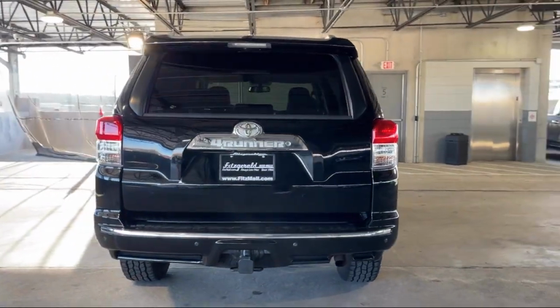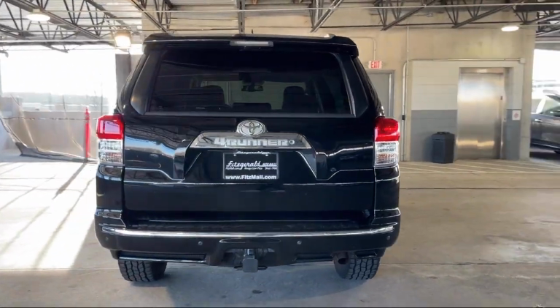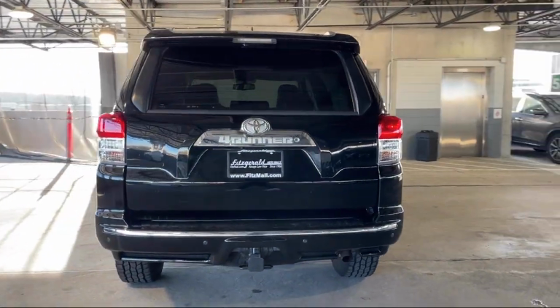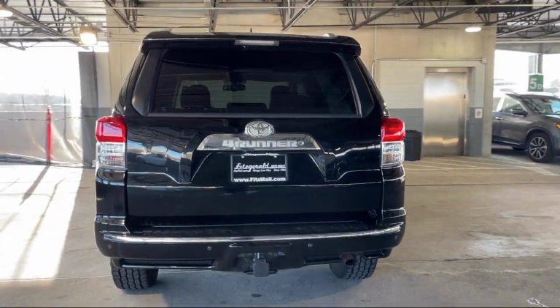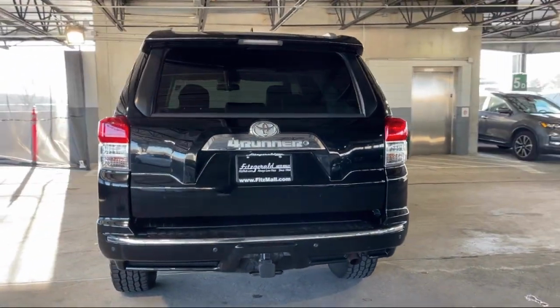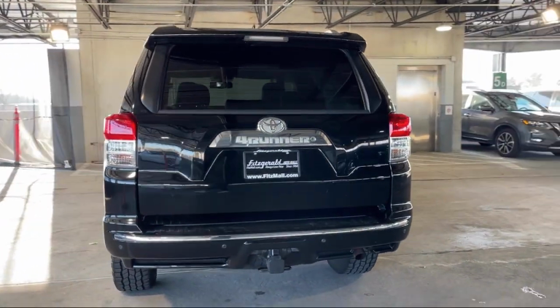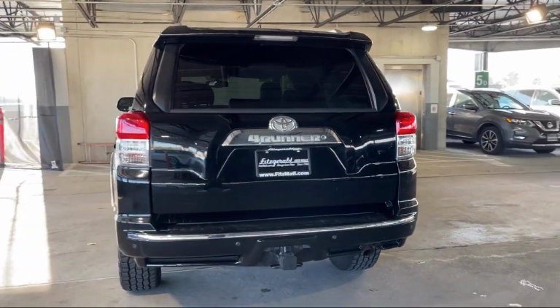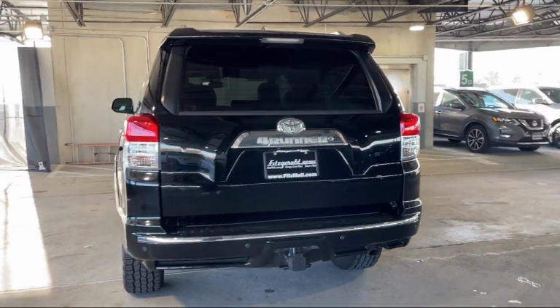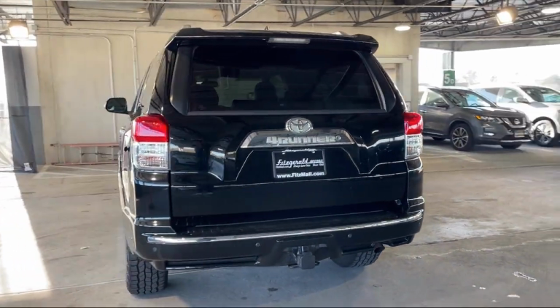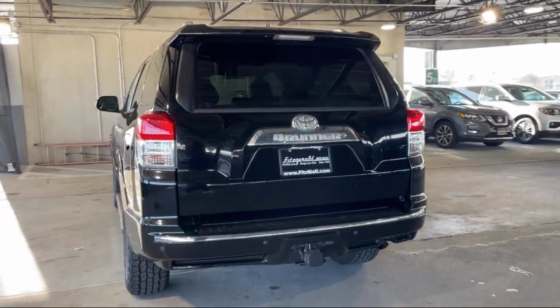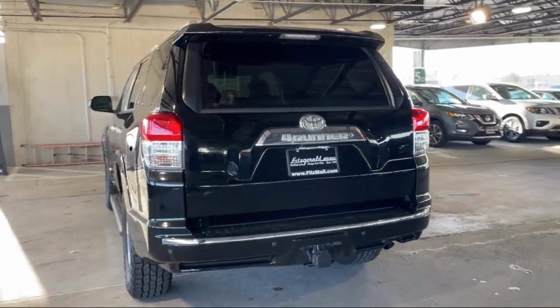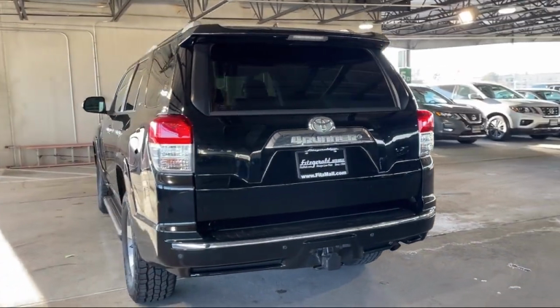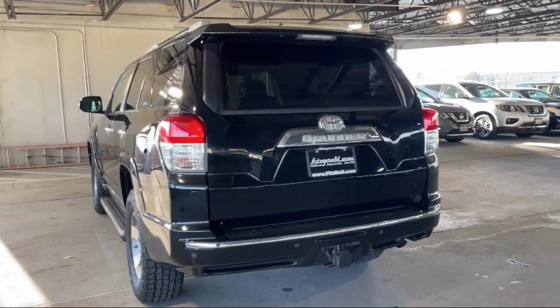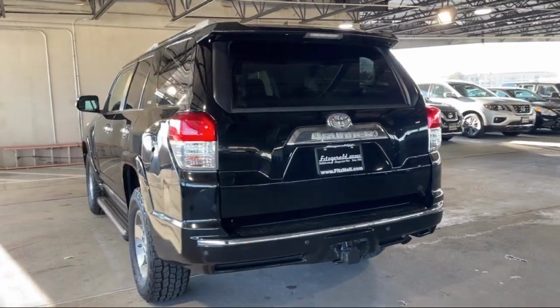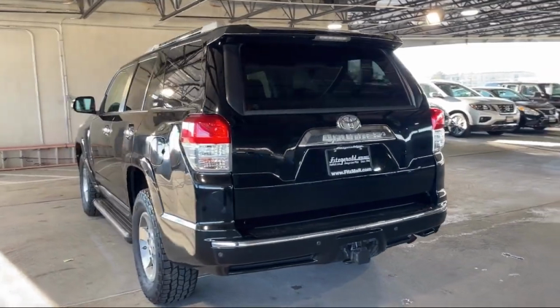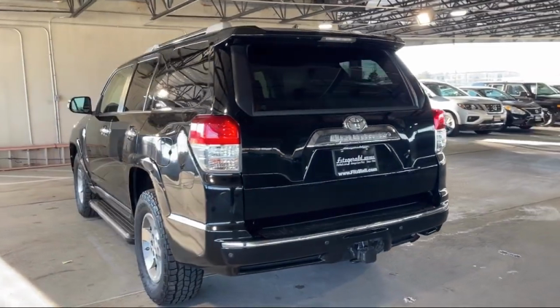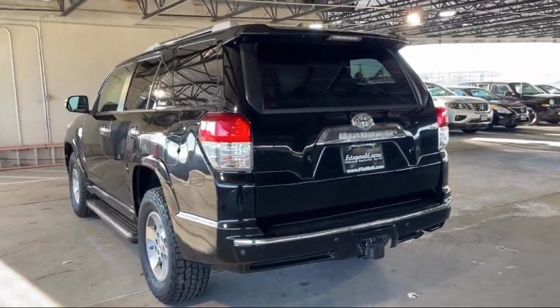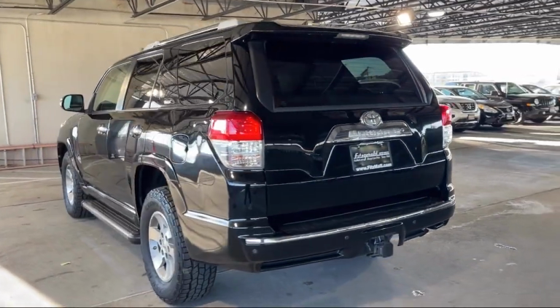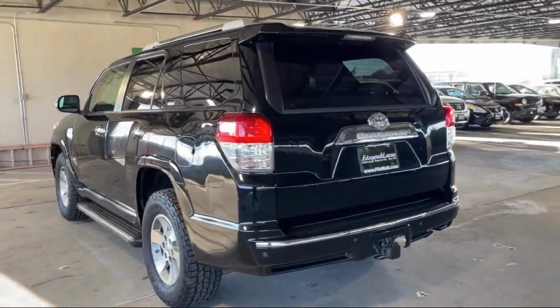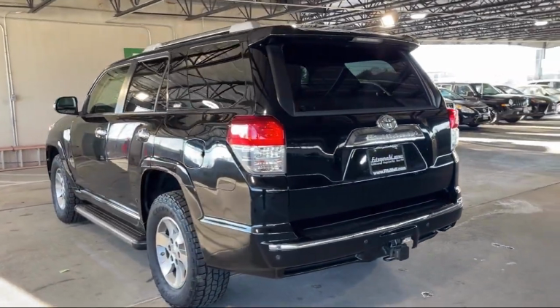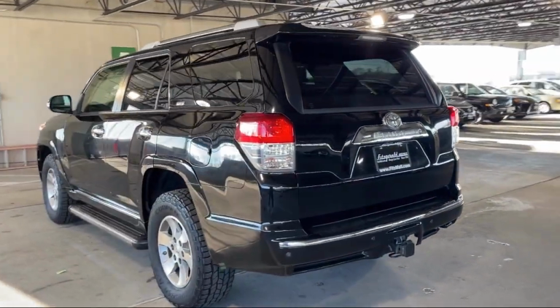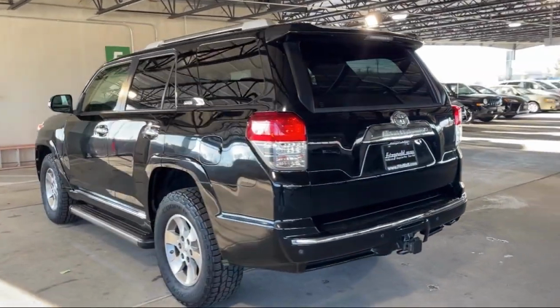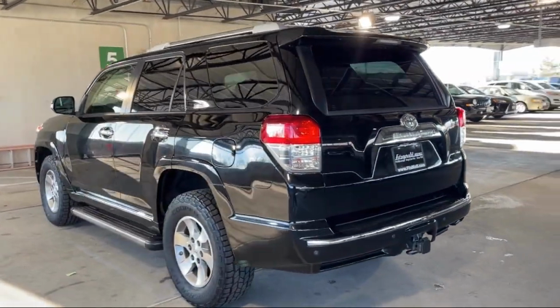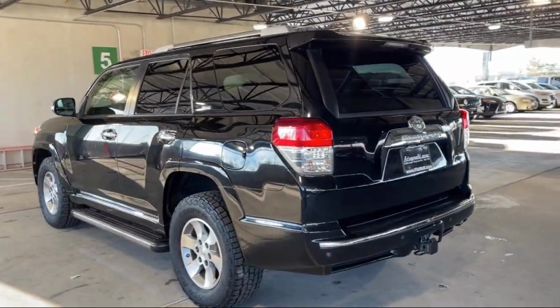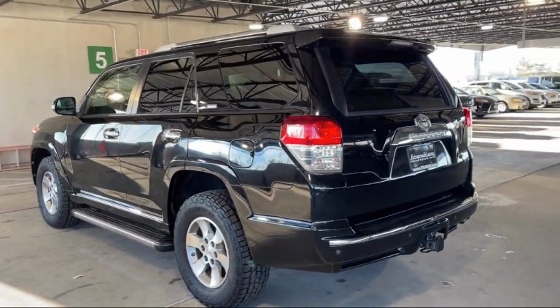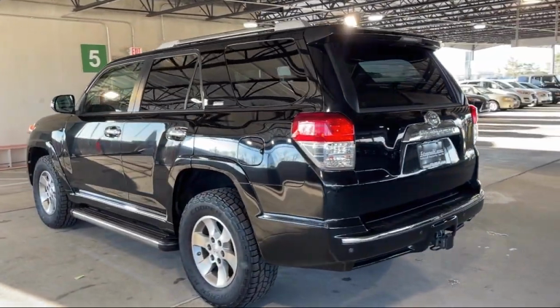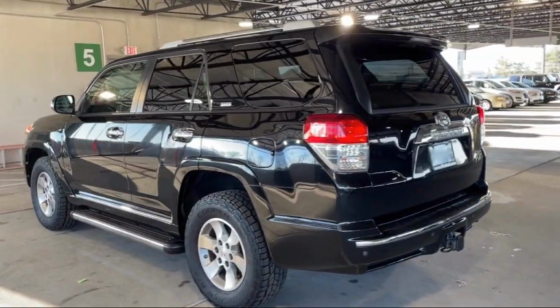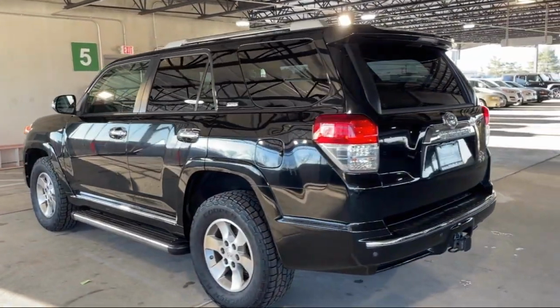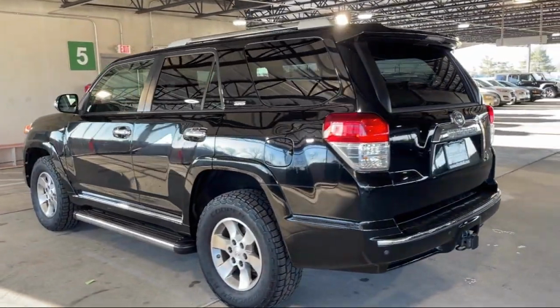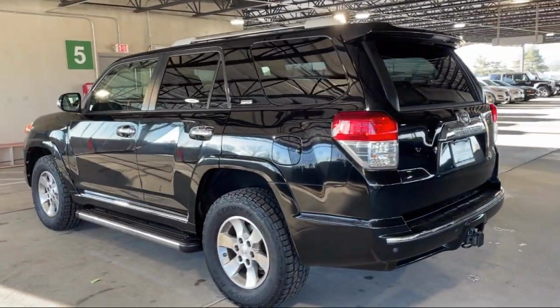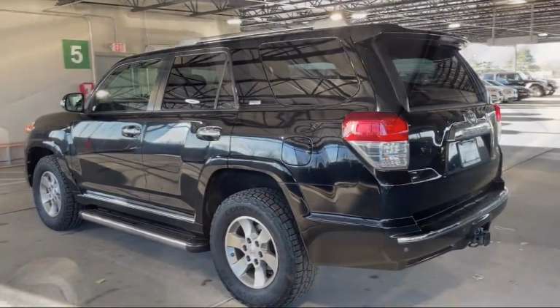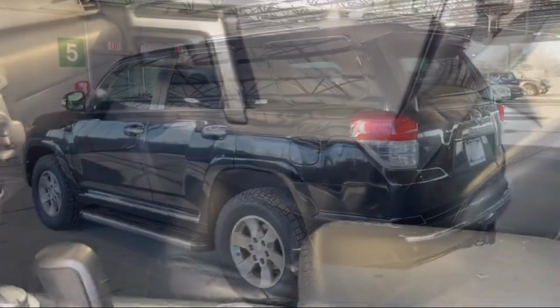Universal Remote Transmitter, Homelink Garage Door Opener, Hill Holder Control, and much more!